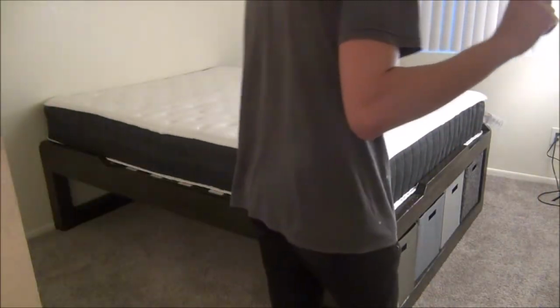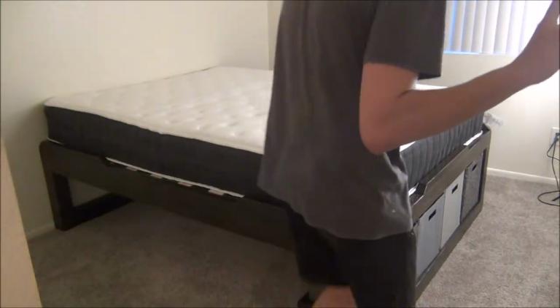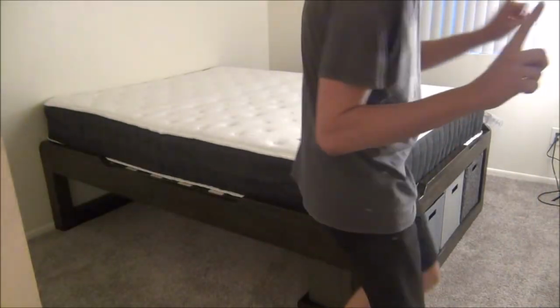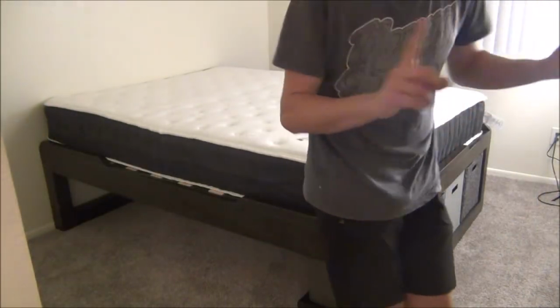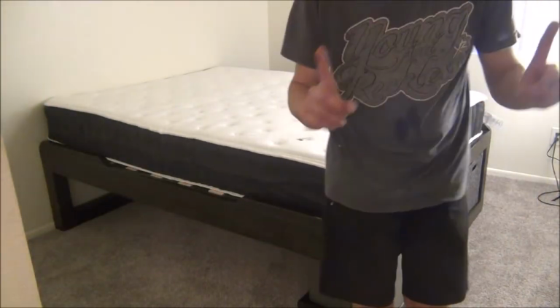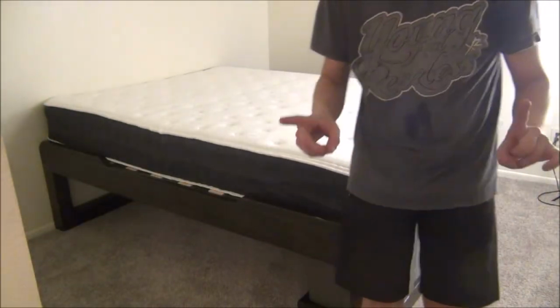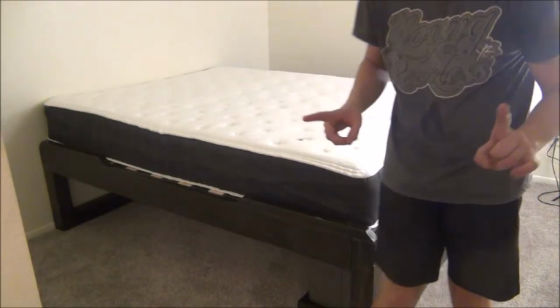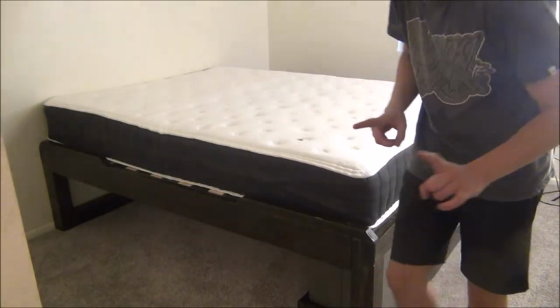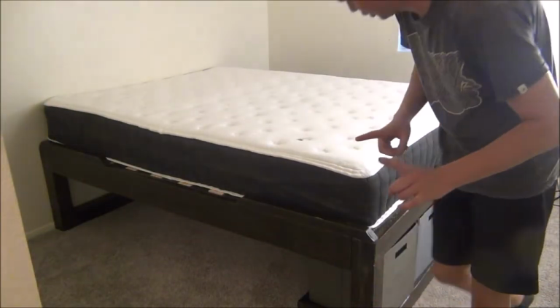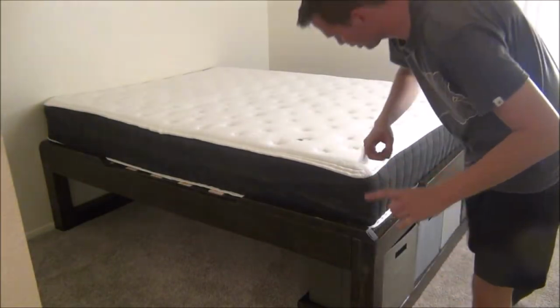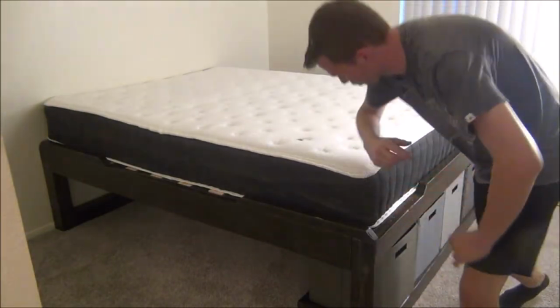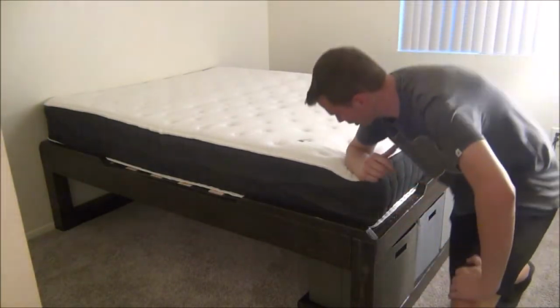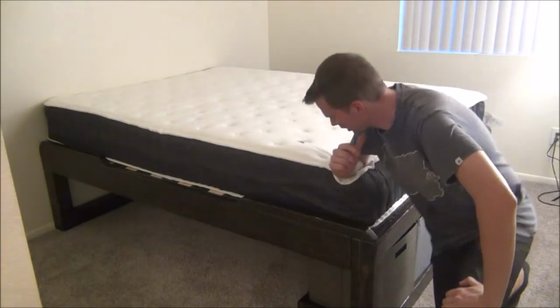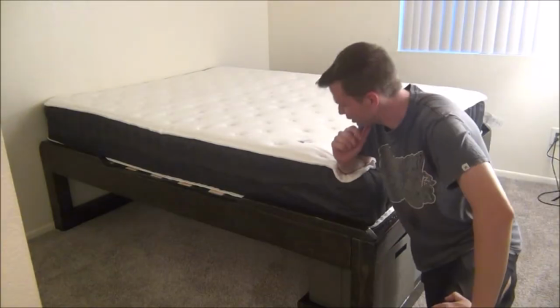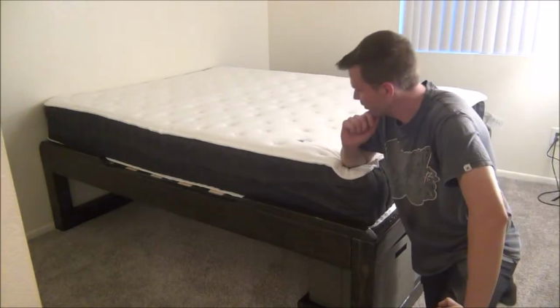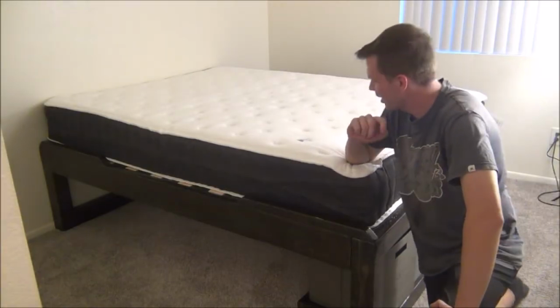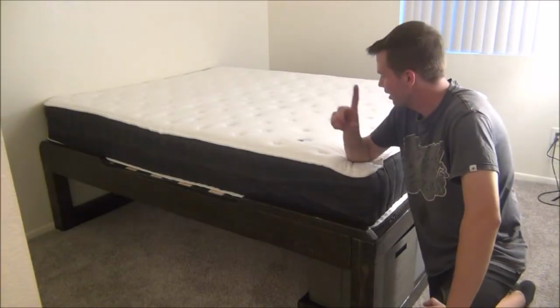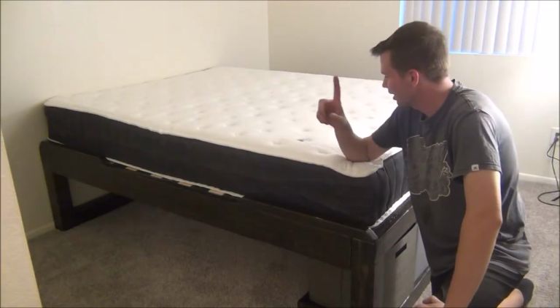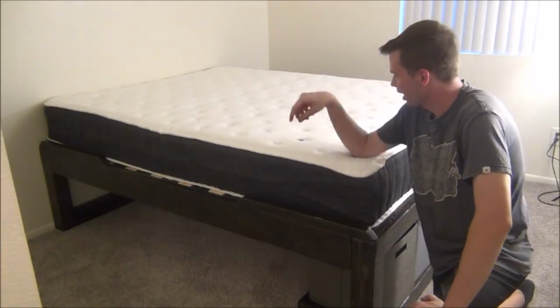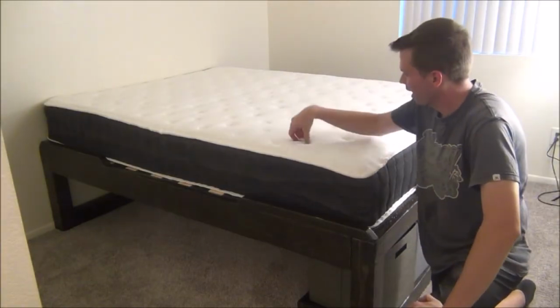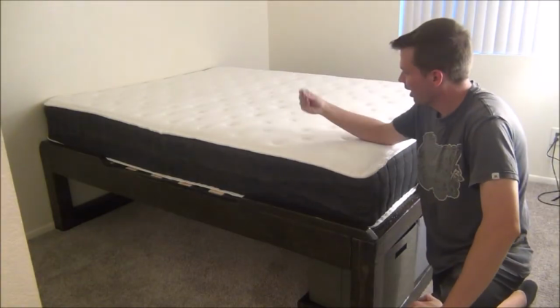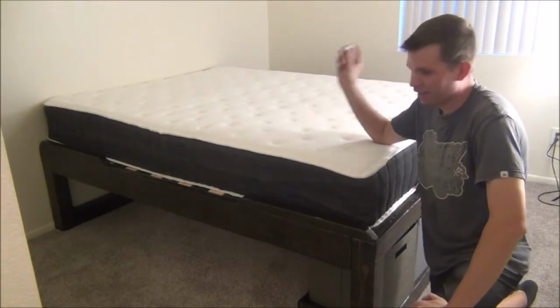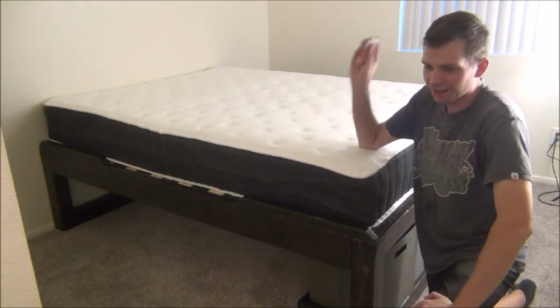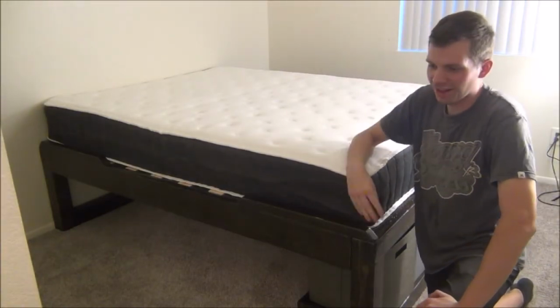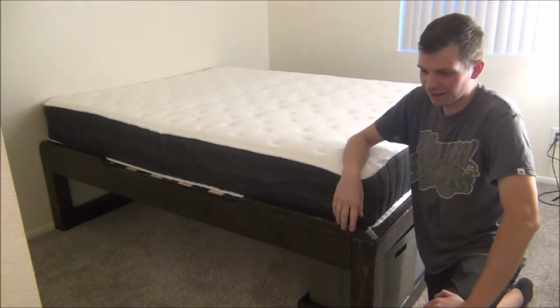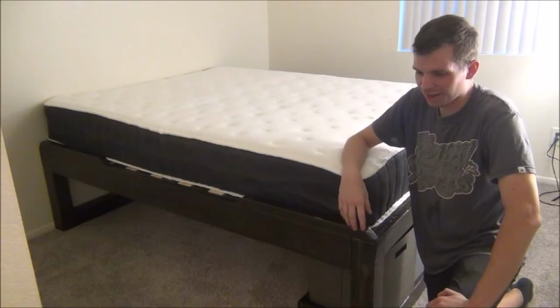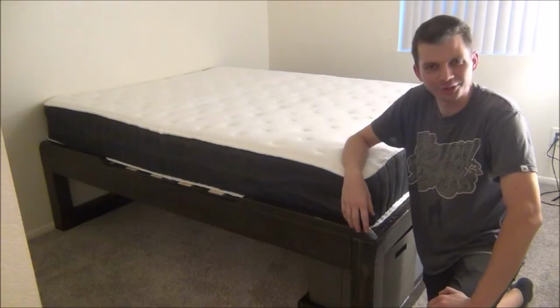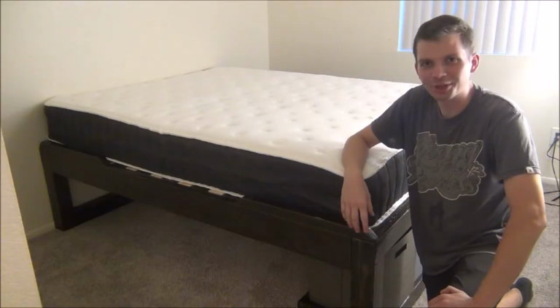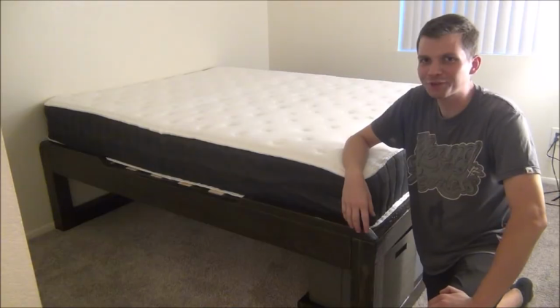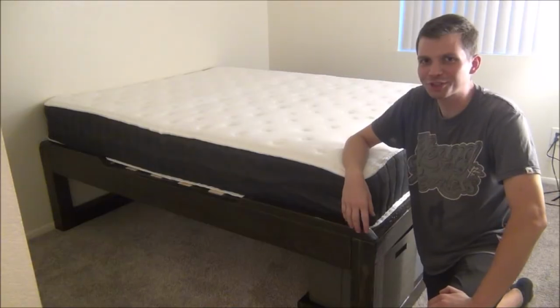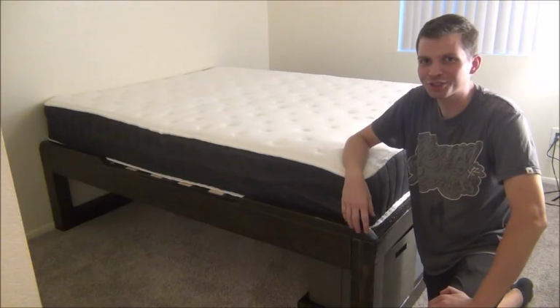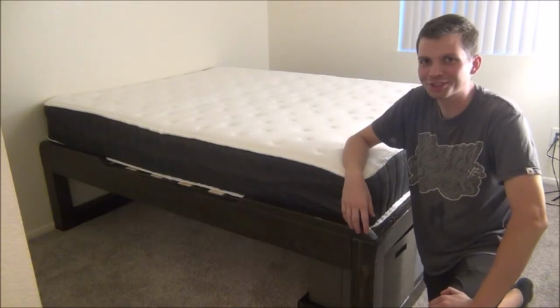You know, I just realized I don't have any sheets.